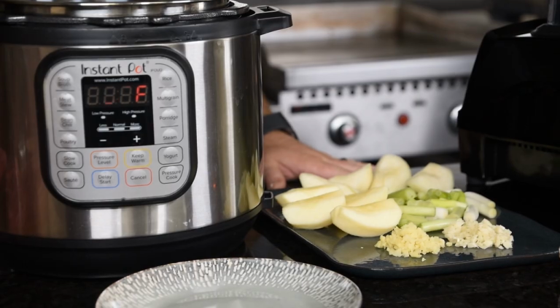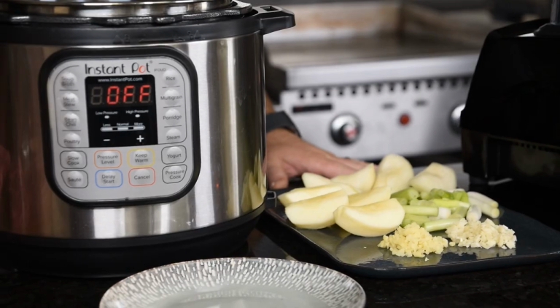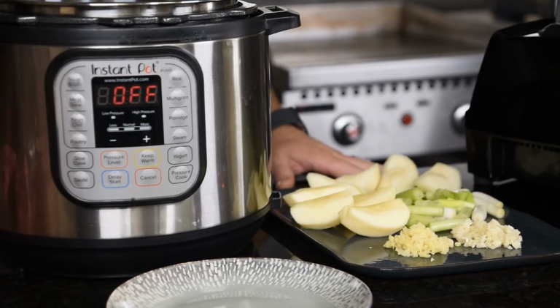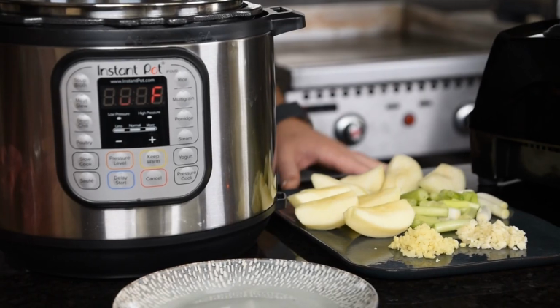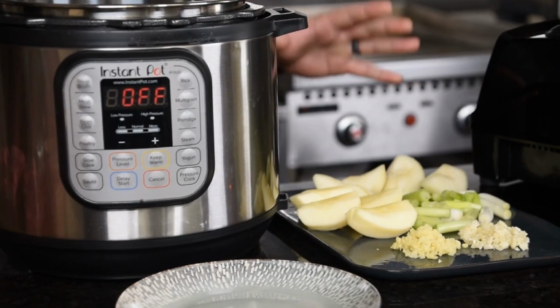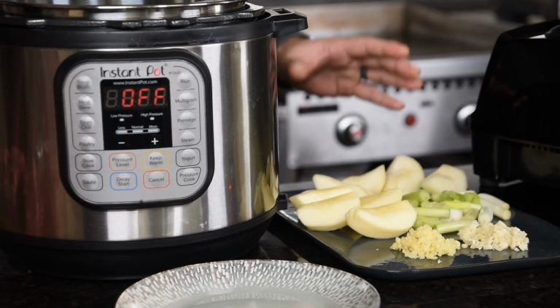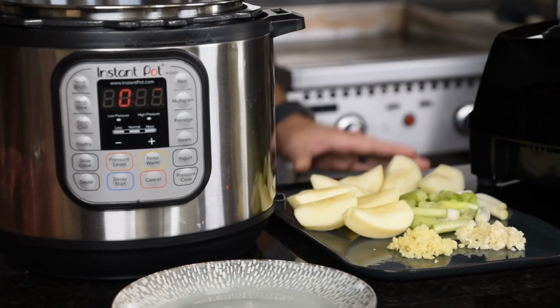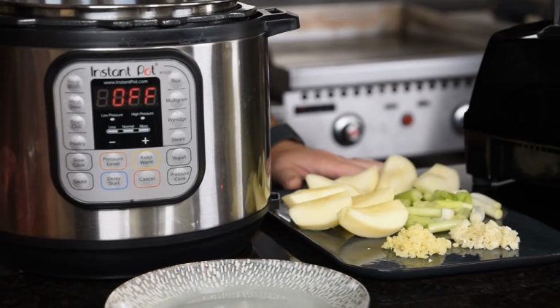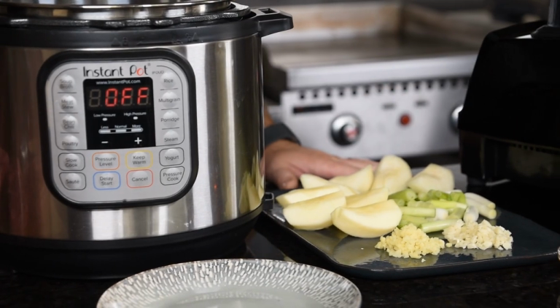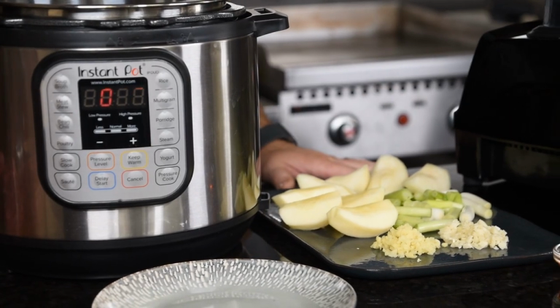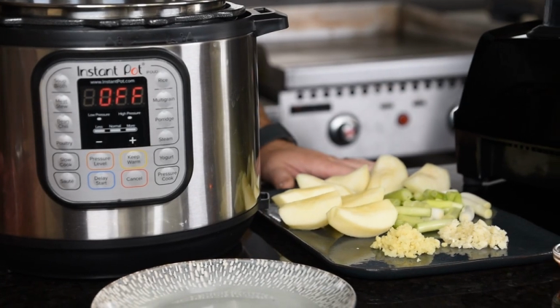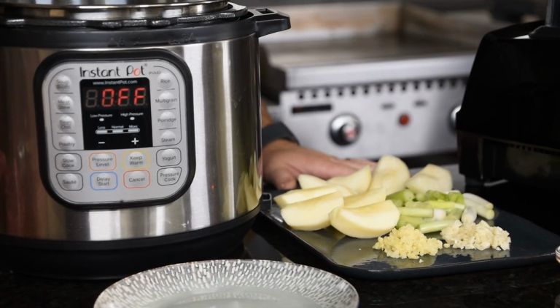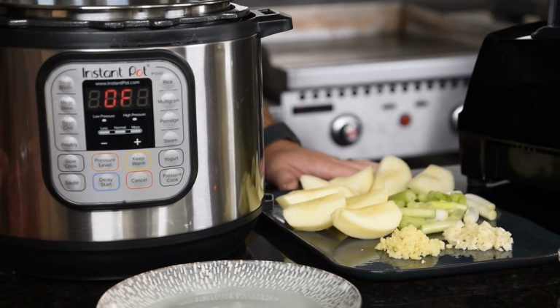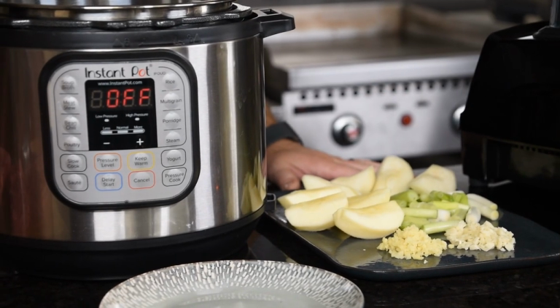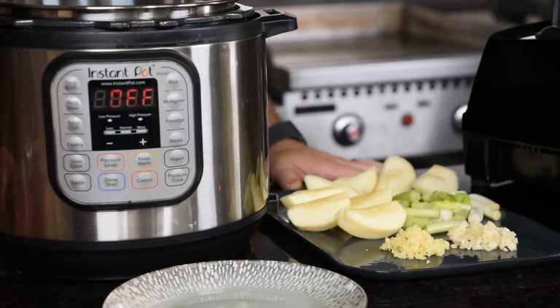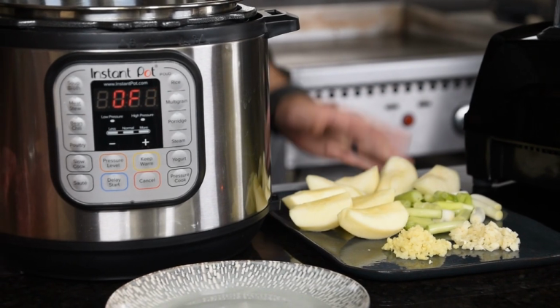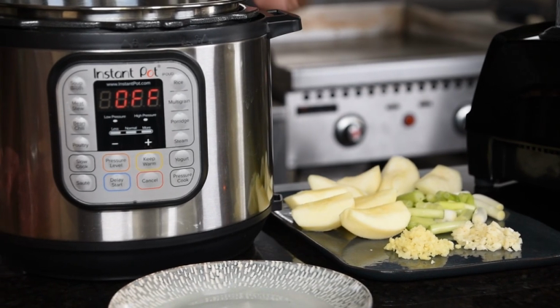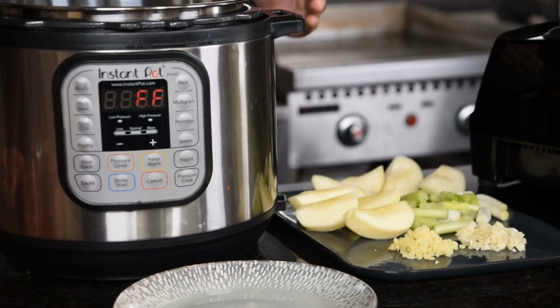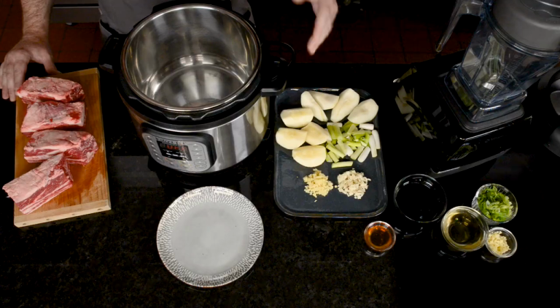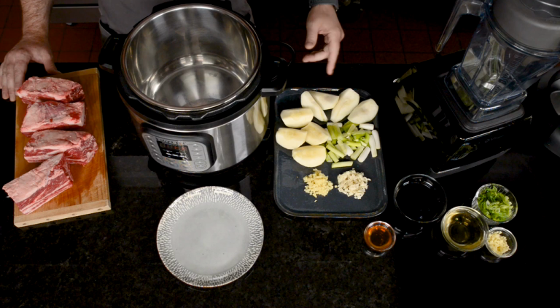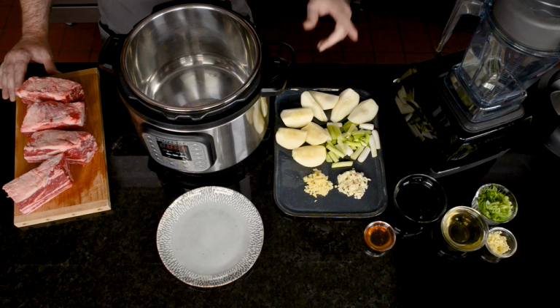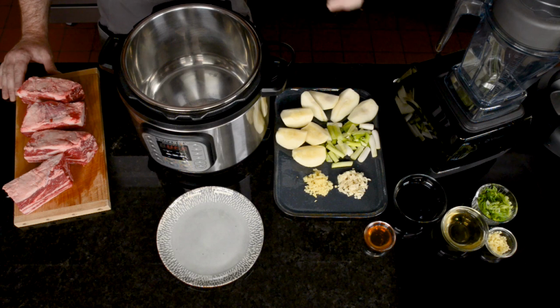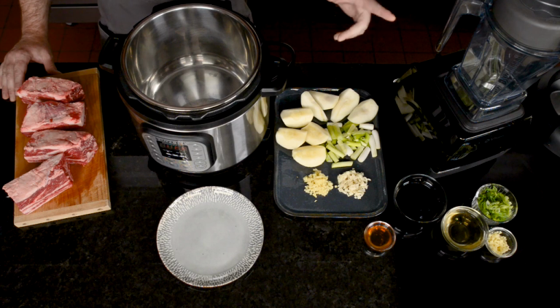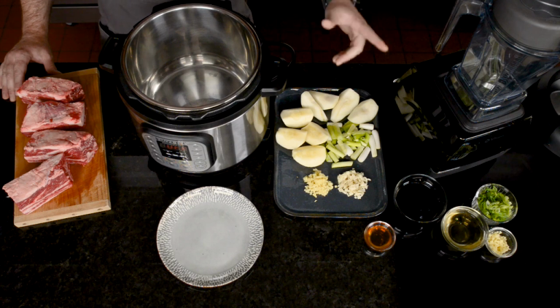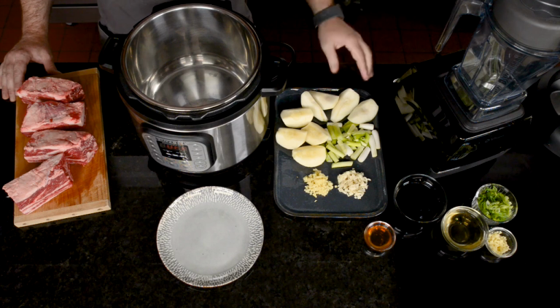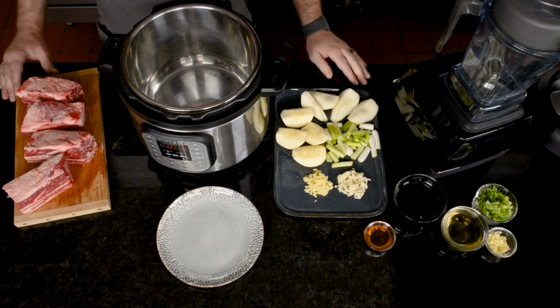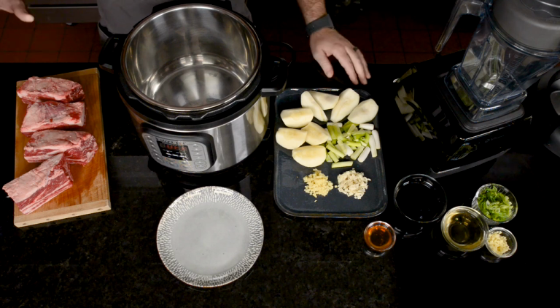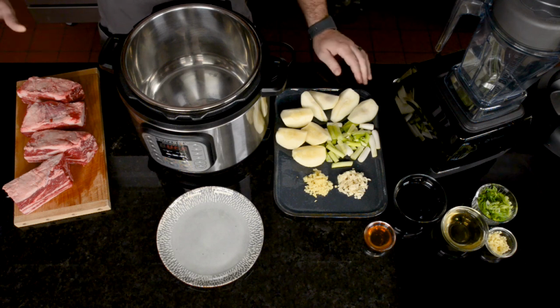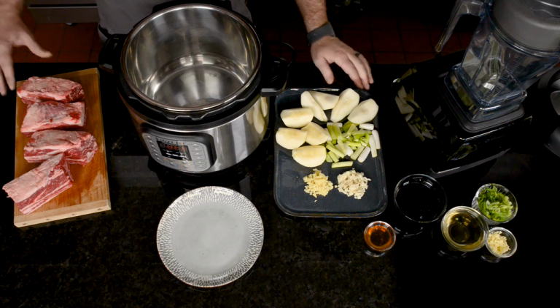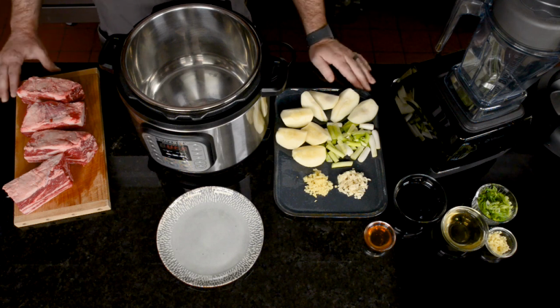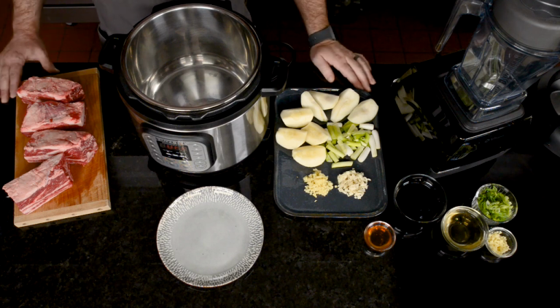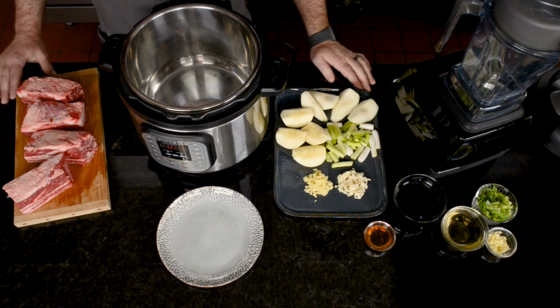You'll need some common ingredients you find at the grocery store, an Instant Pot, a blender, and some beef short ribs.